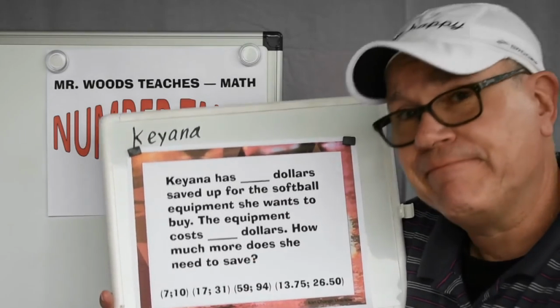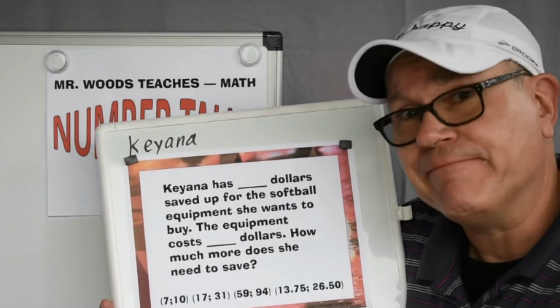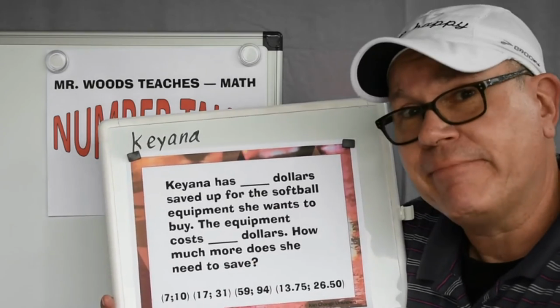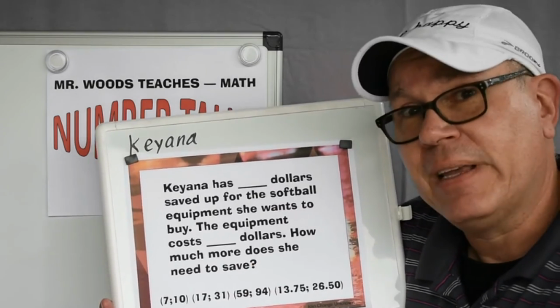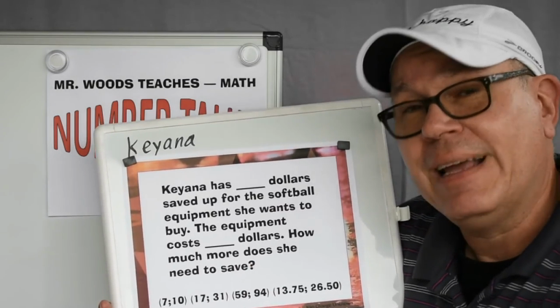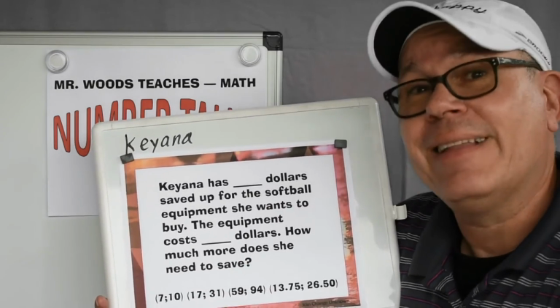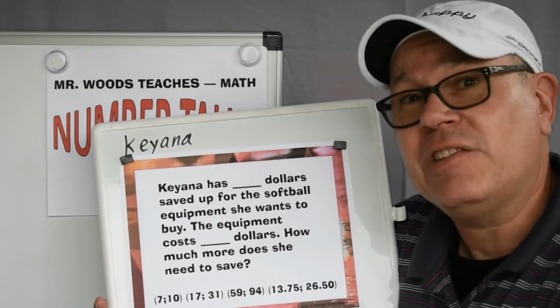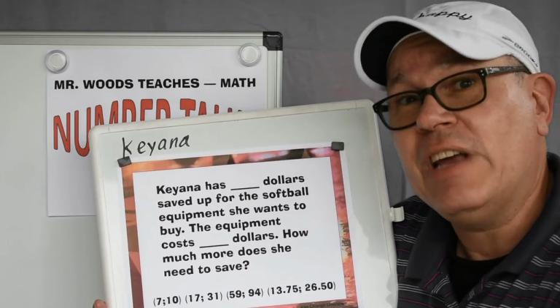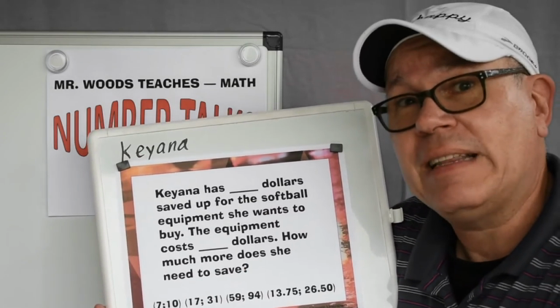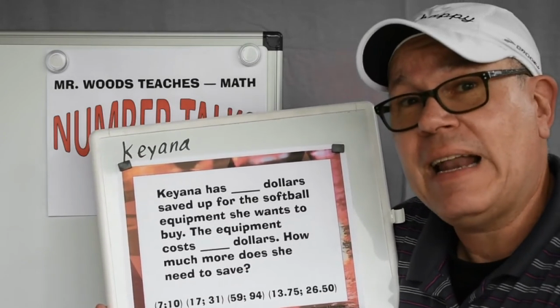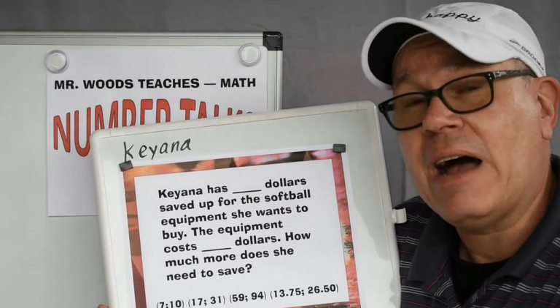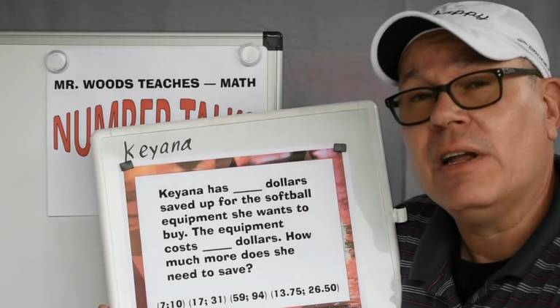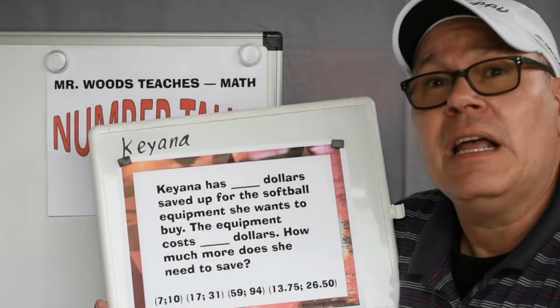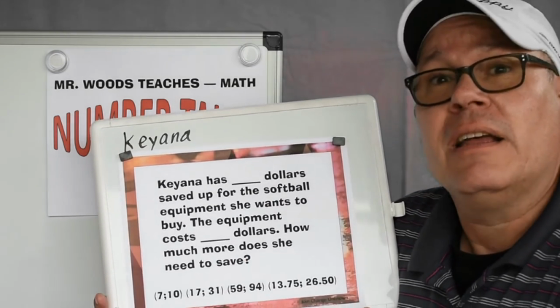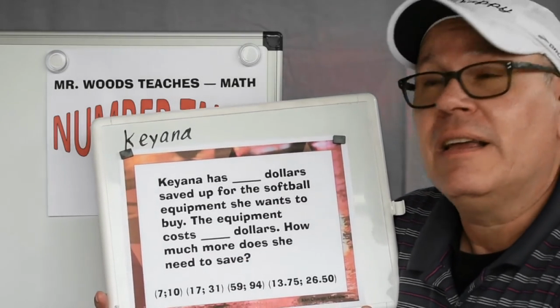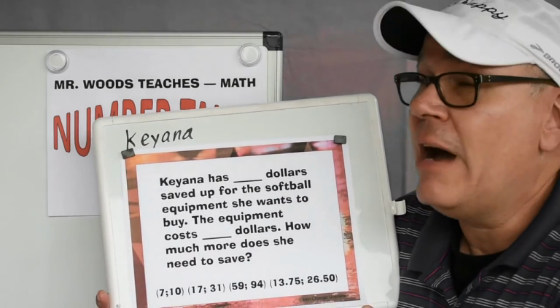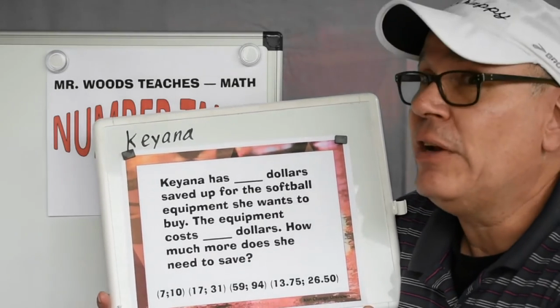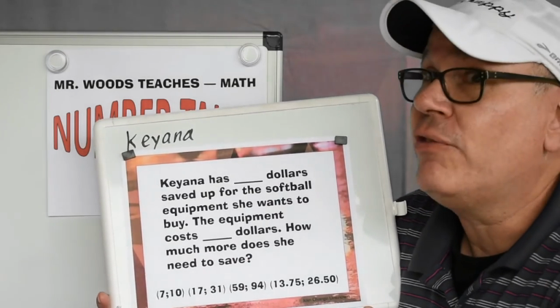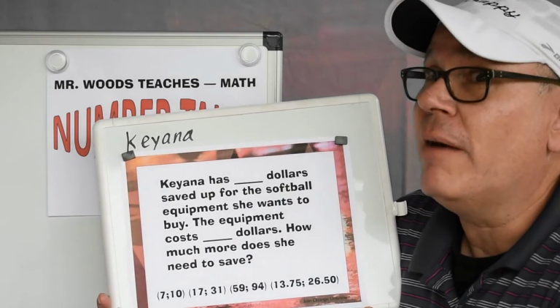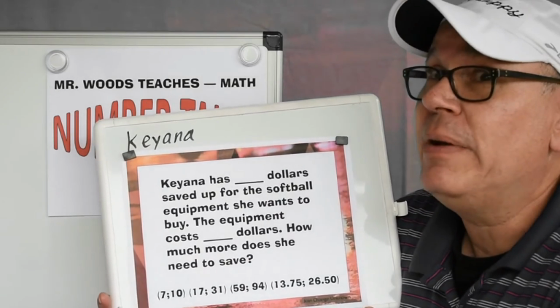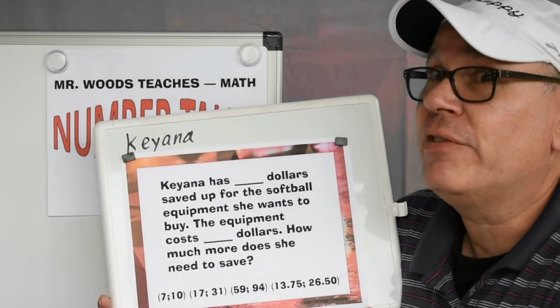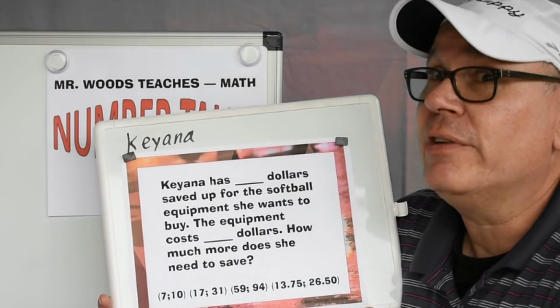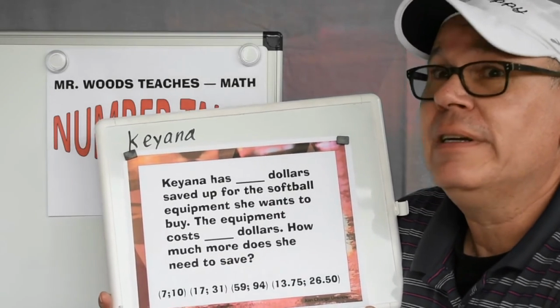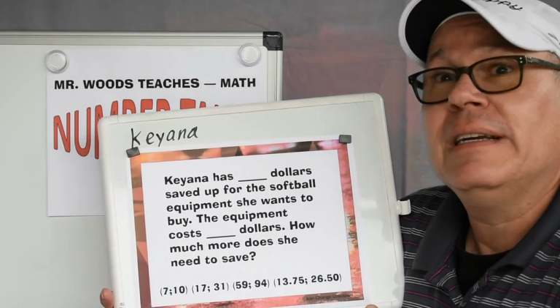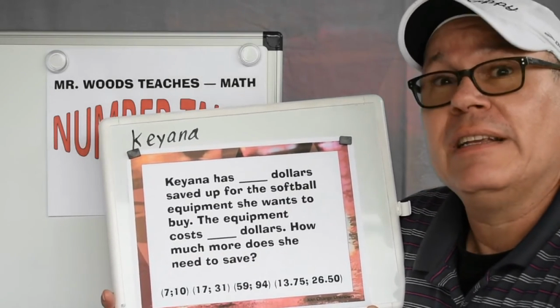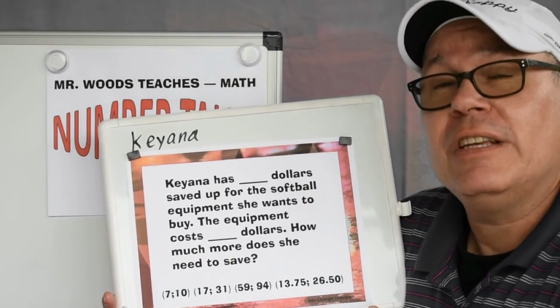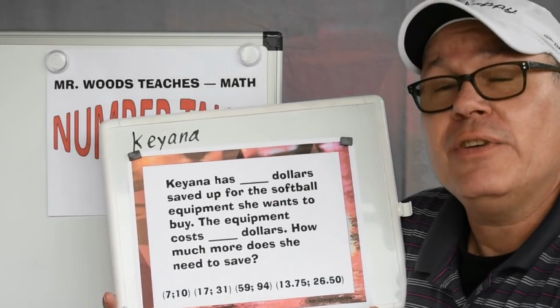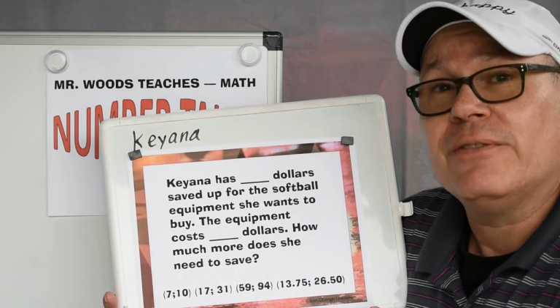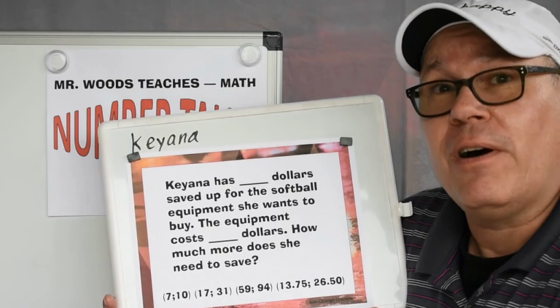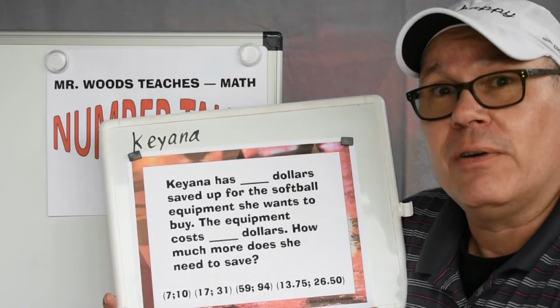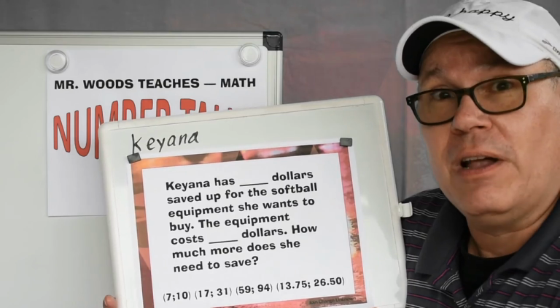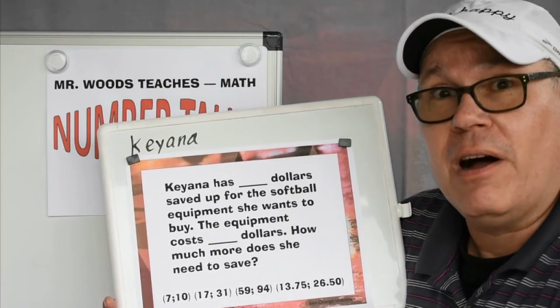How much more does she need to save? Let's check that out. I'm going to draw a picture — see if you can follow along.